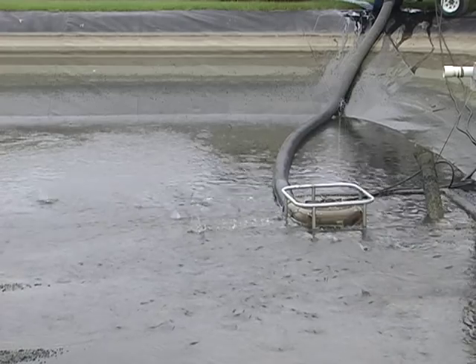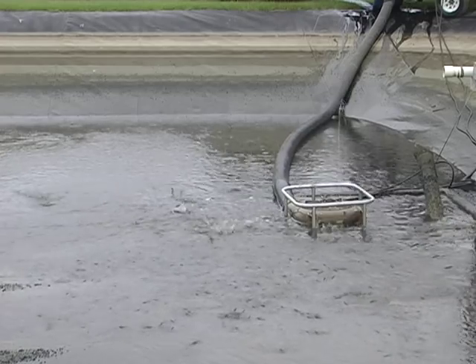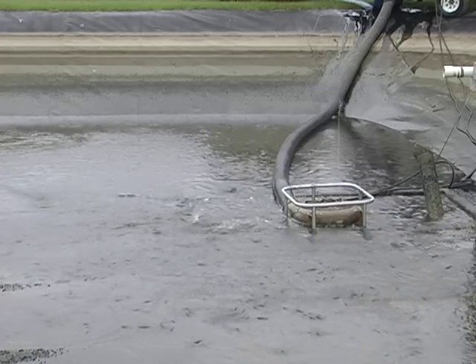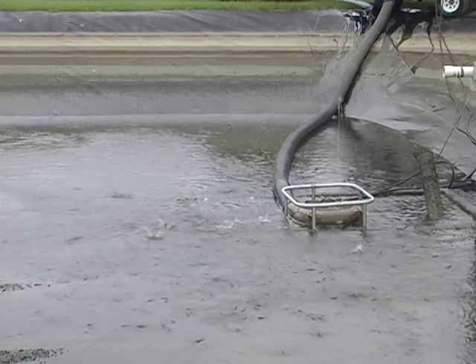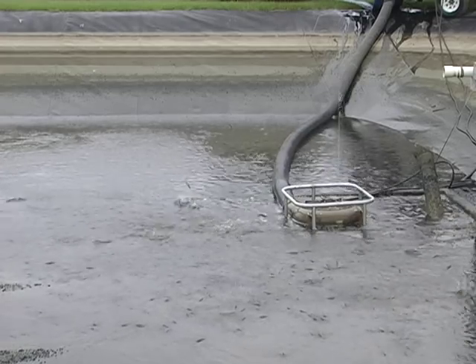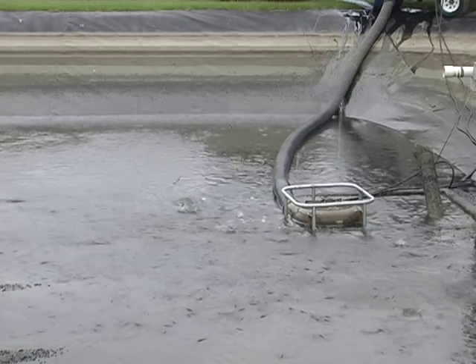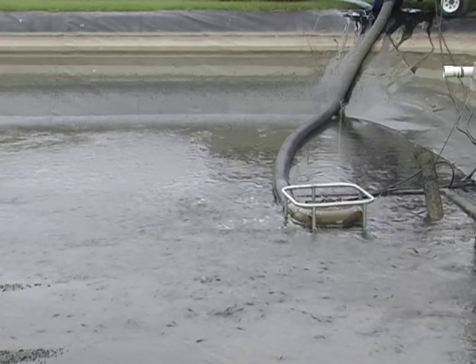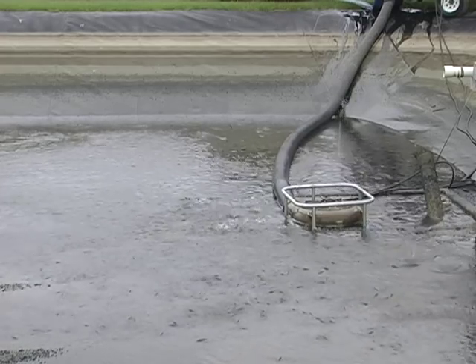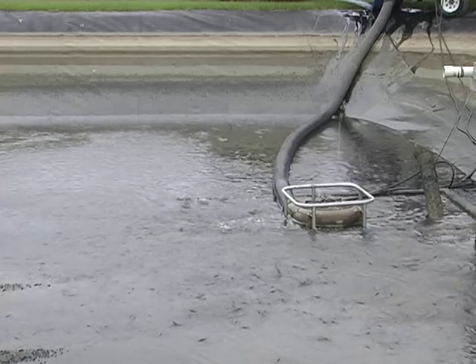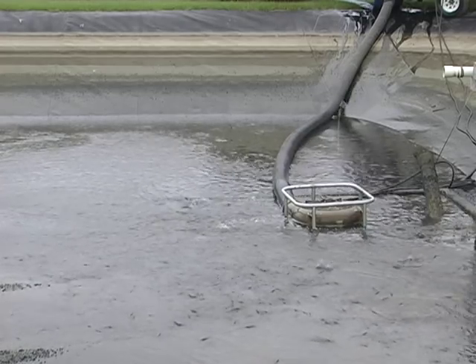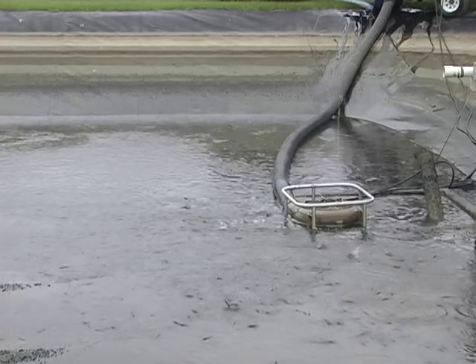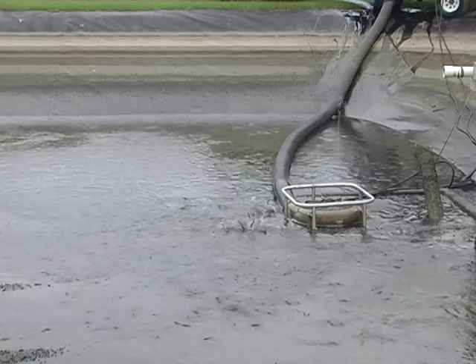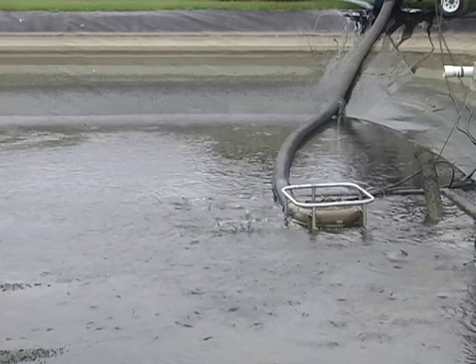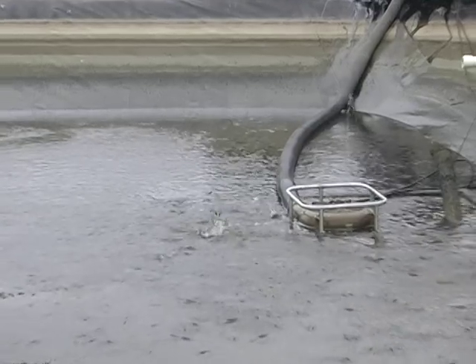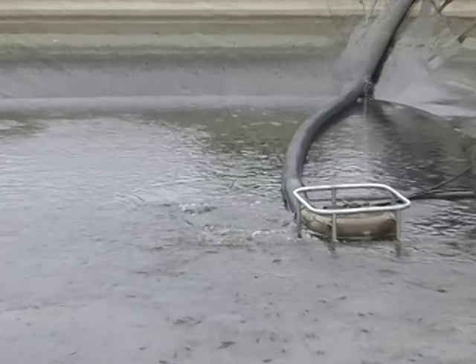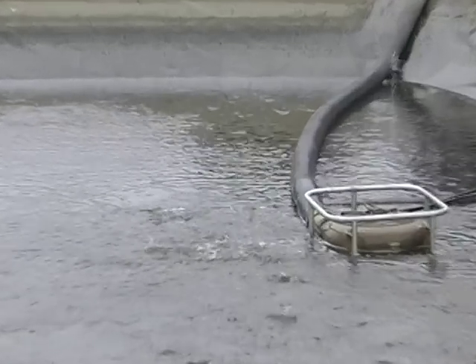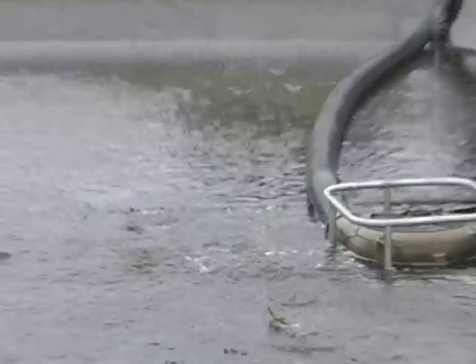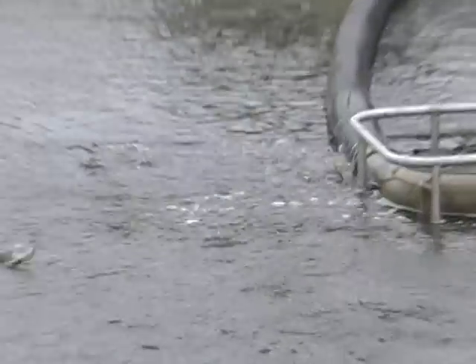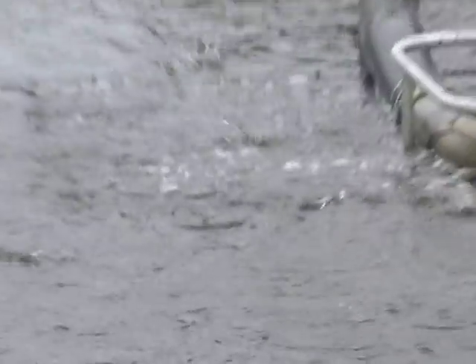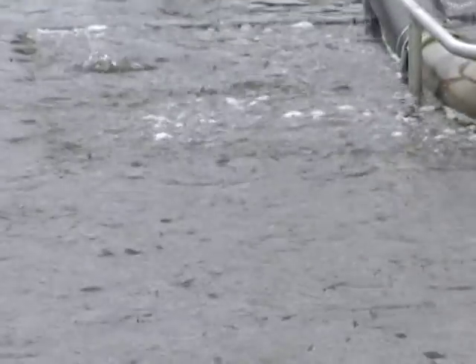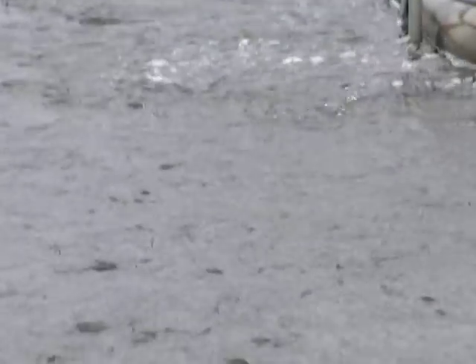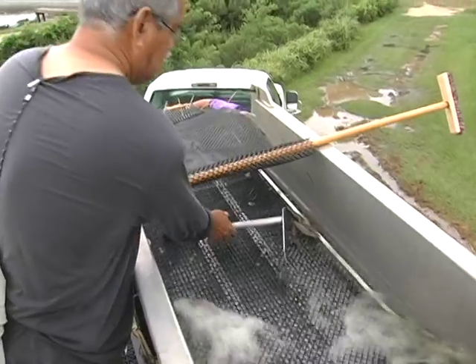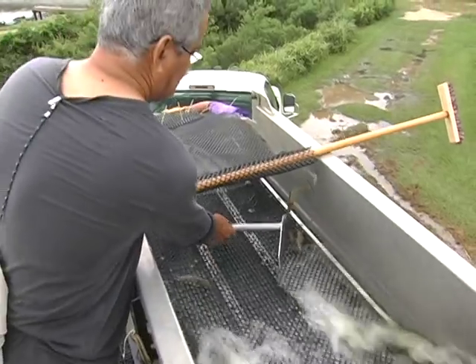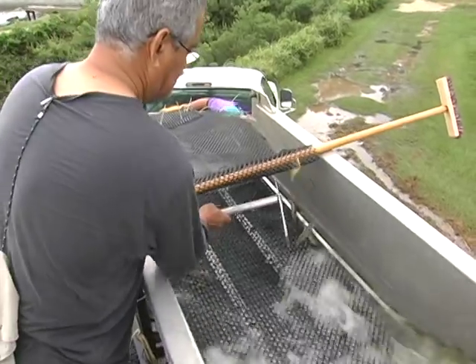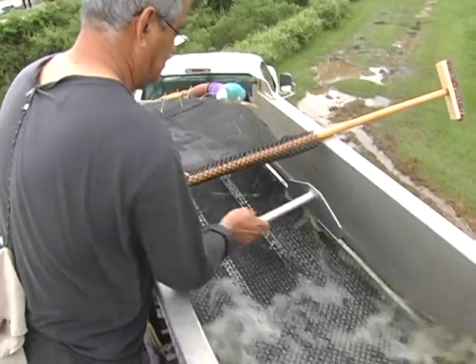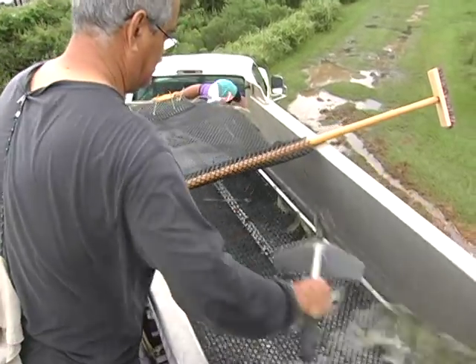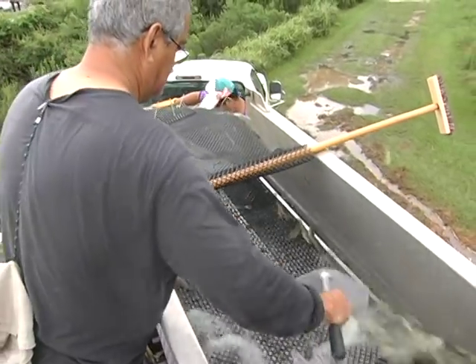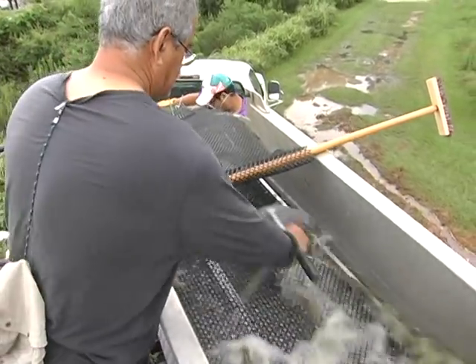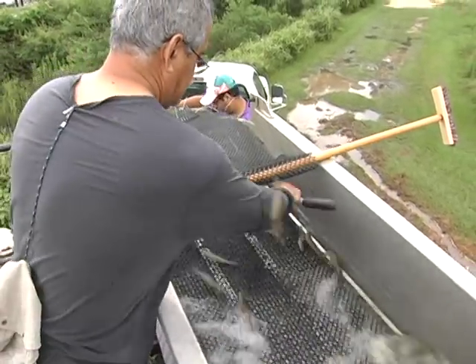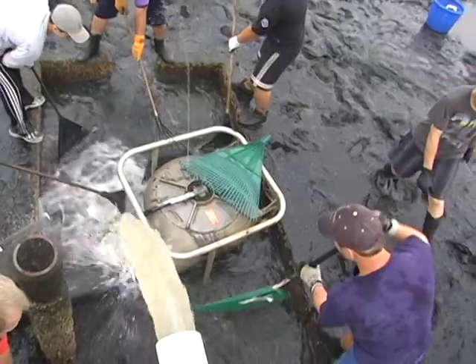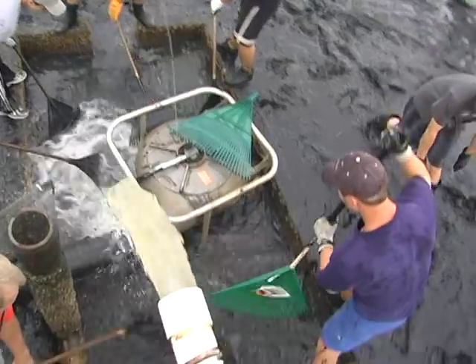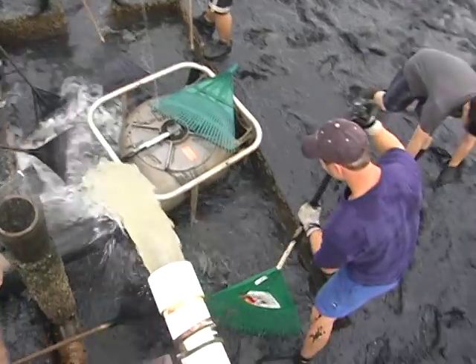In this video, we'll look at how a fish pump was used to harvest shrimp at the Claude Petite Mariculture Center in Gulf Shores, Alabama.